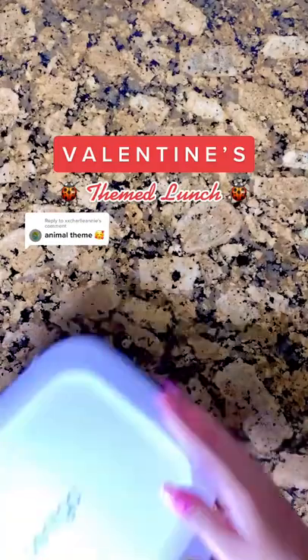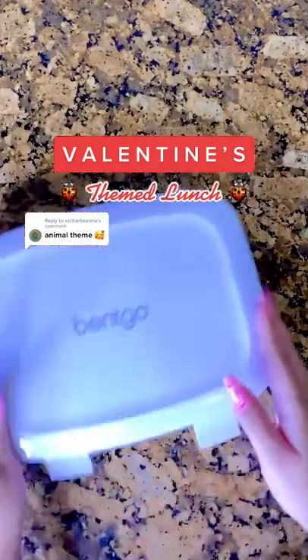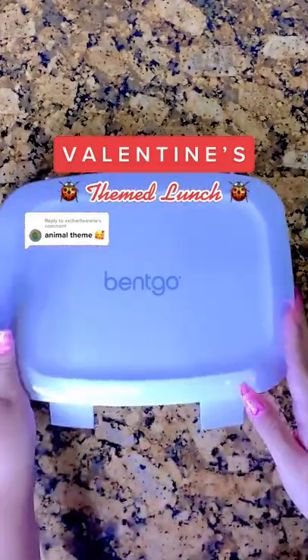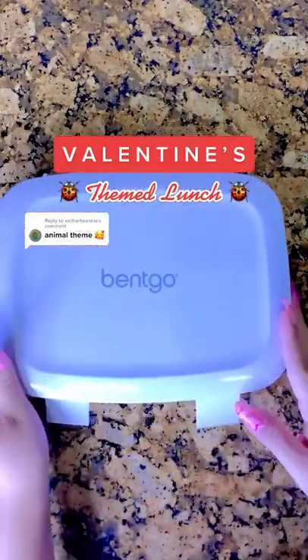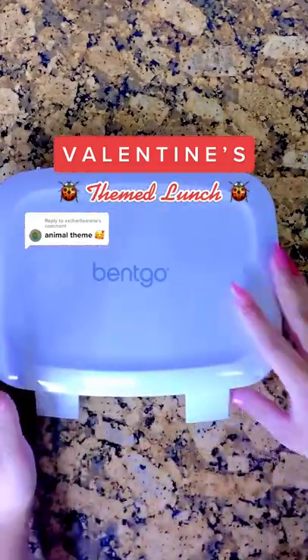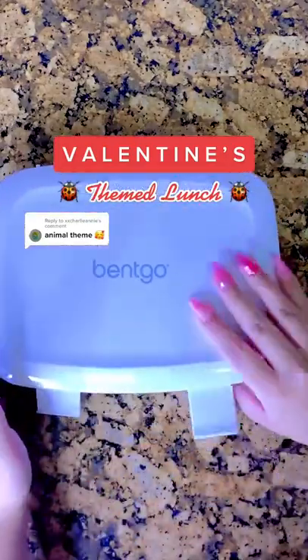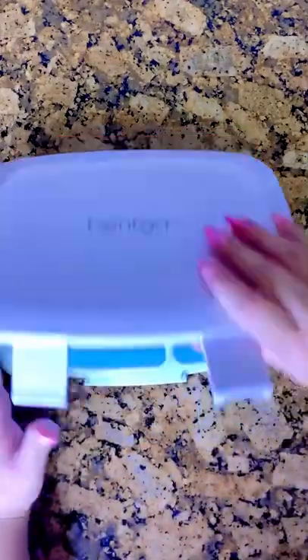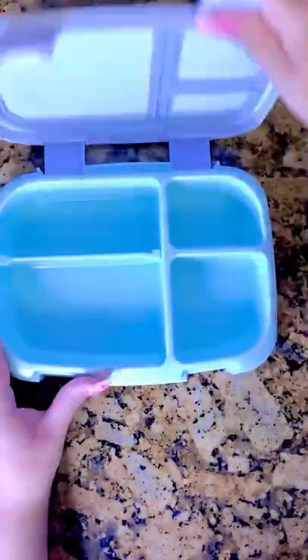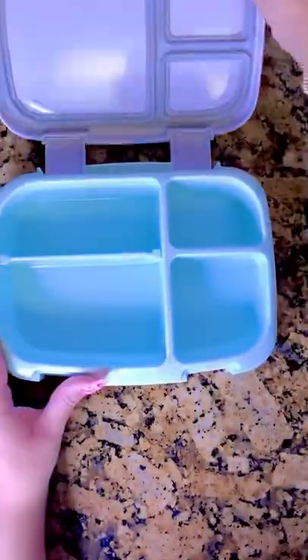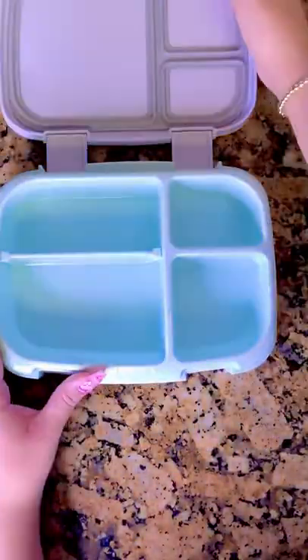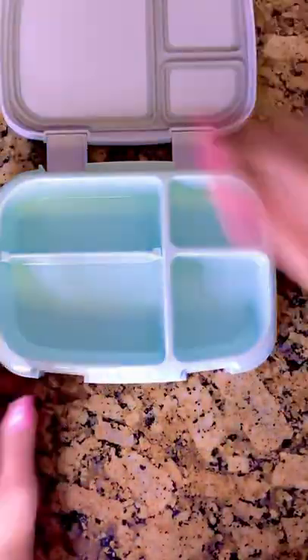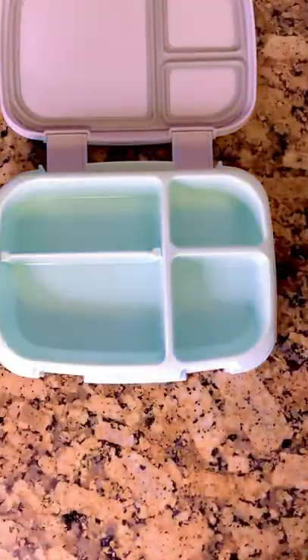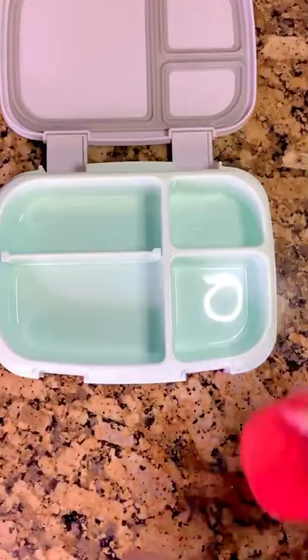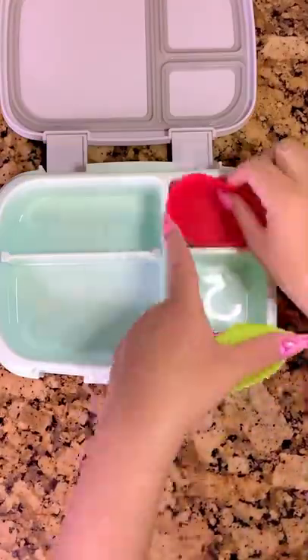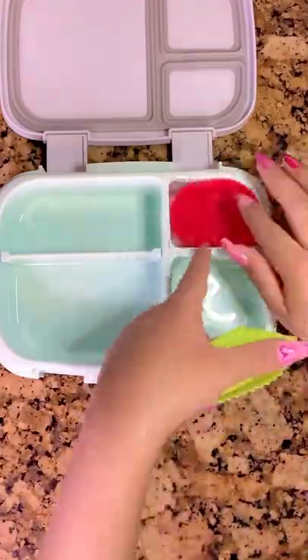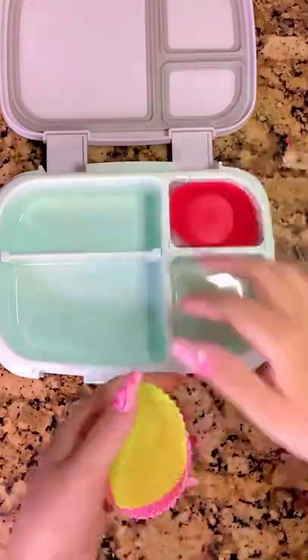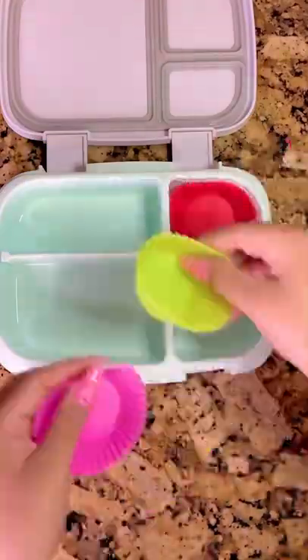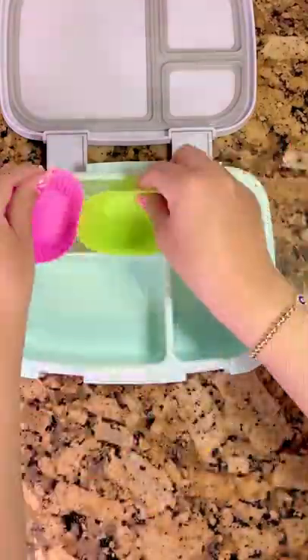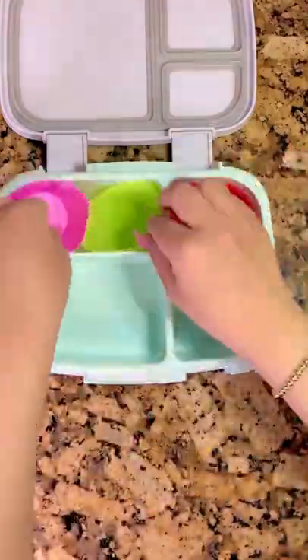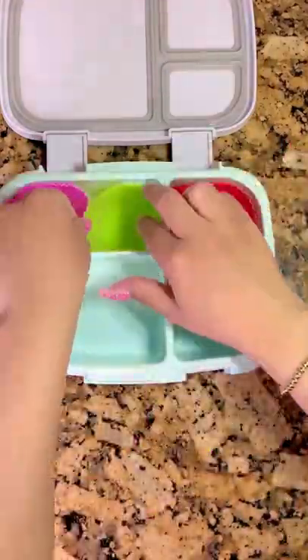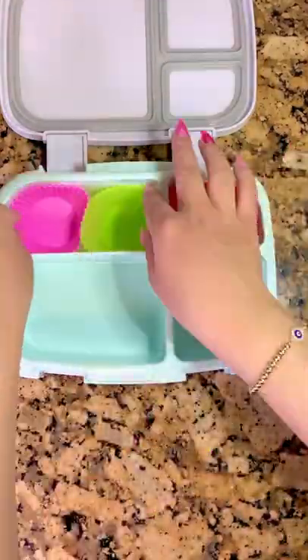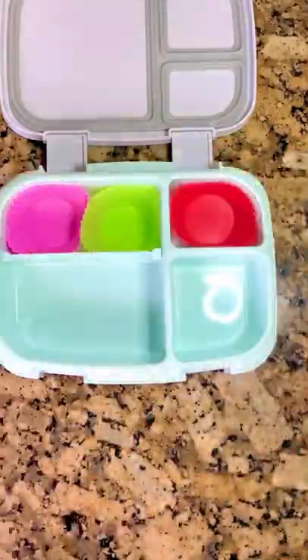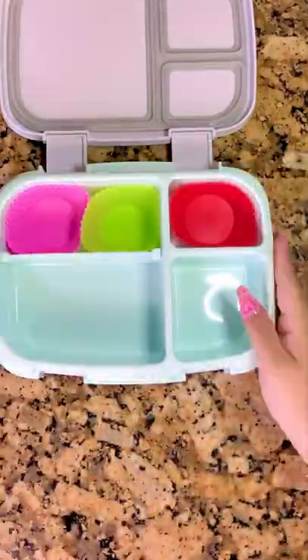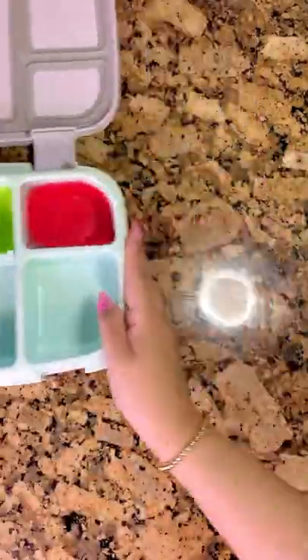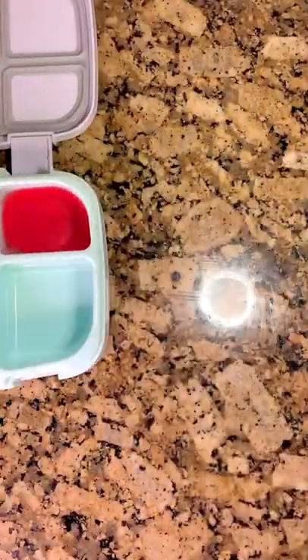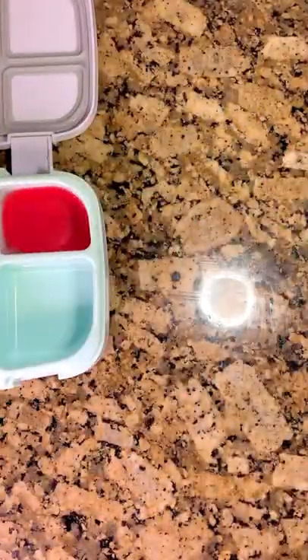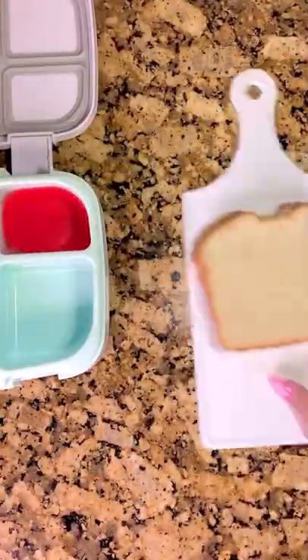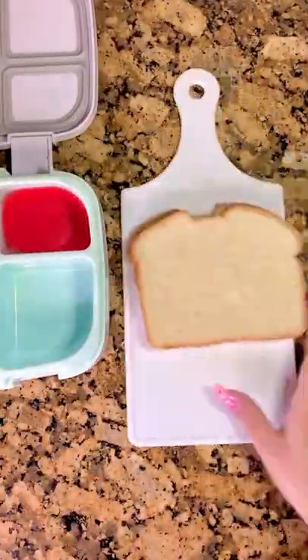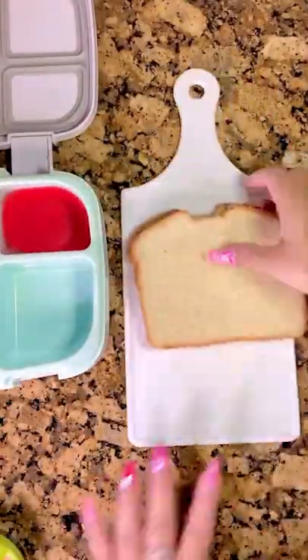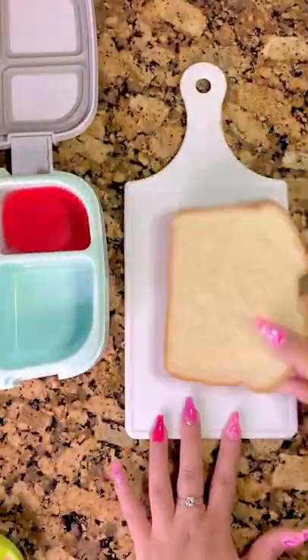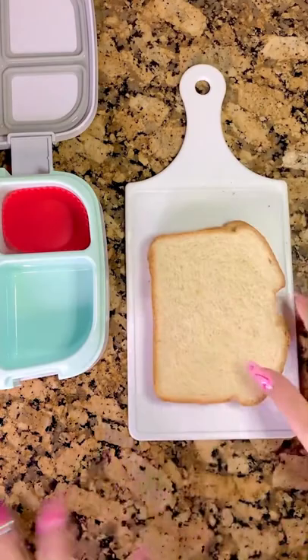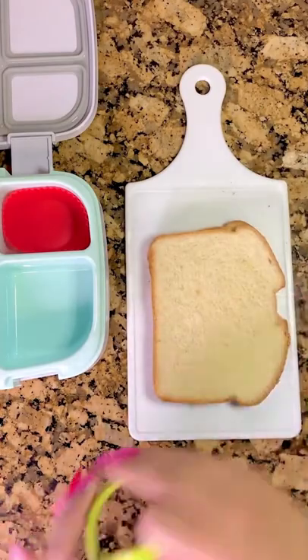Let's pack another Valentine's lunch. Today I'm doing a ladybug theme, so to start off I'm going to add in some cupcake liners.